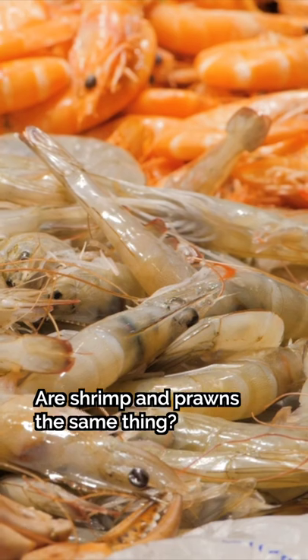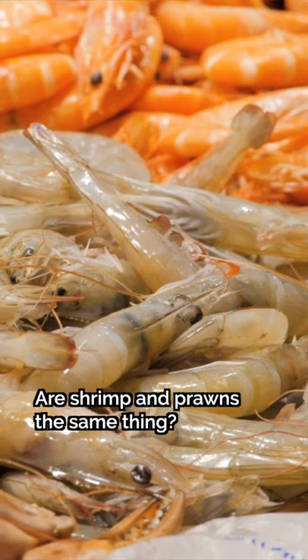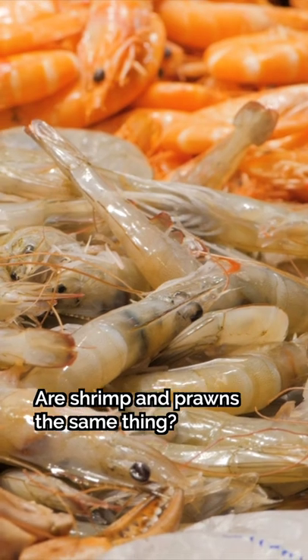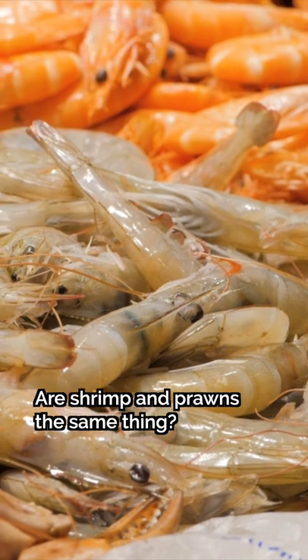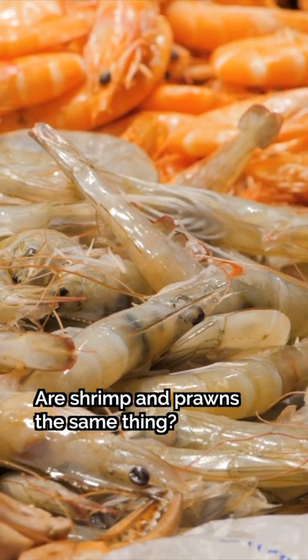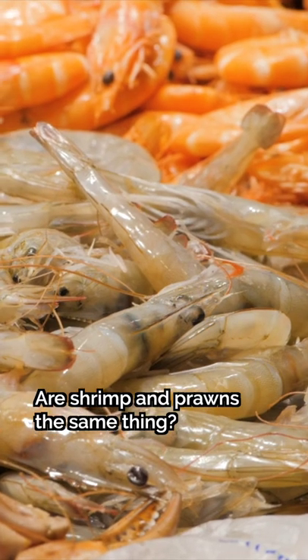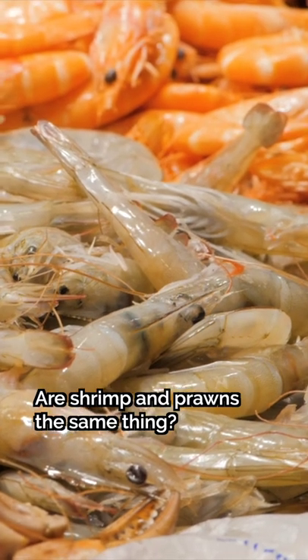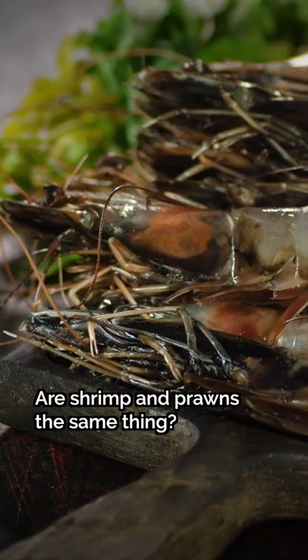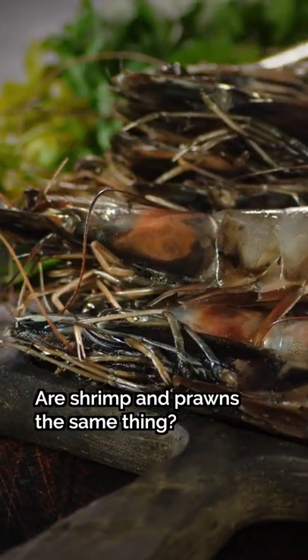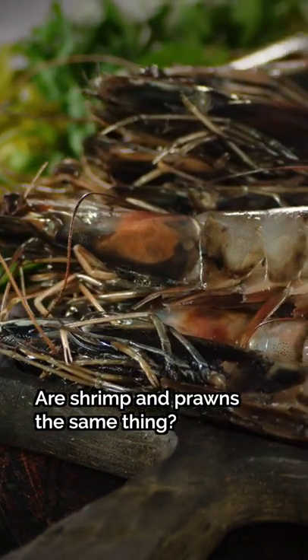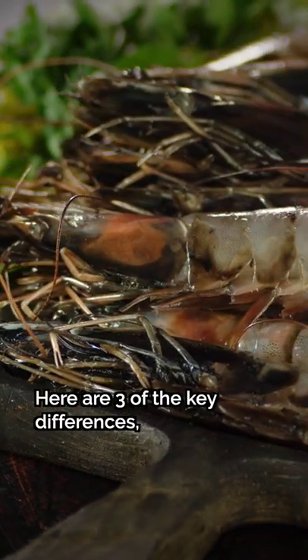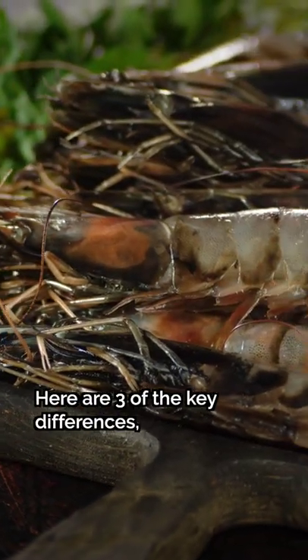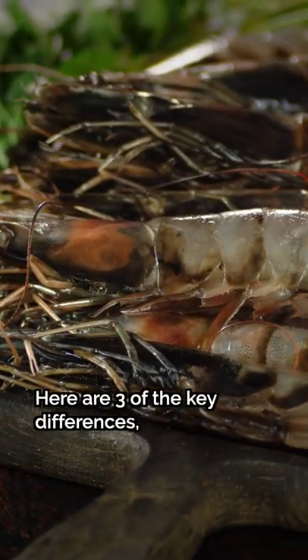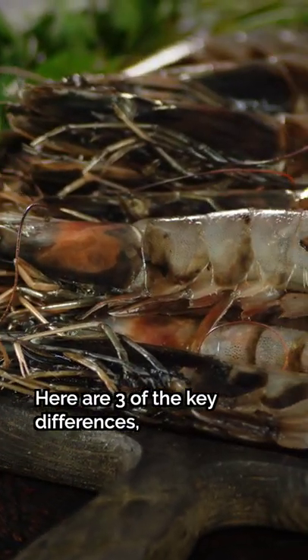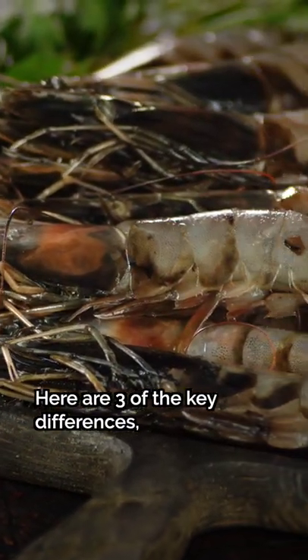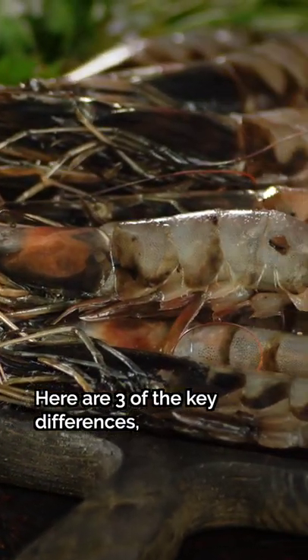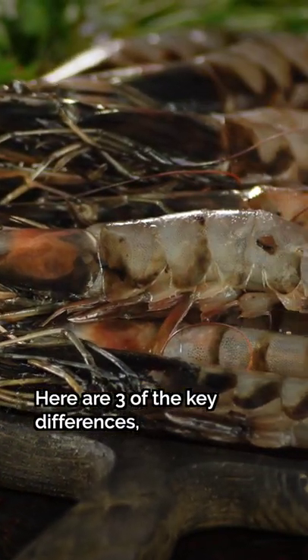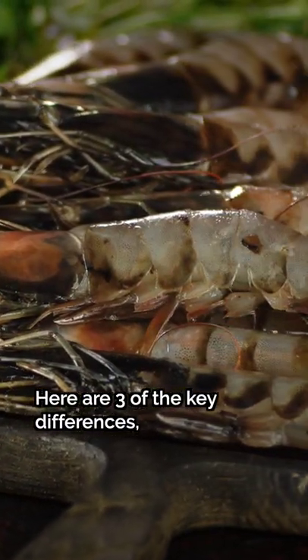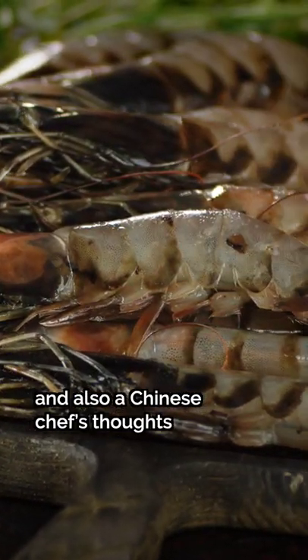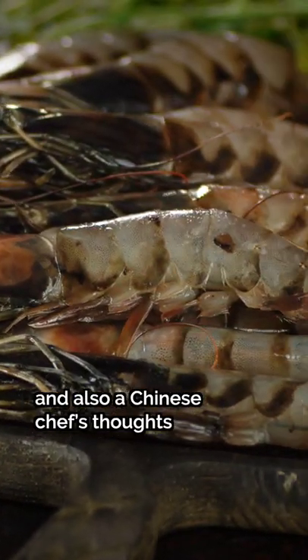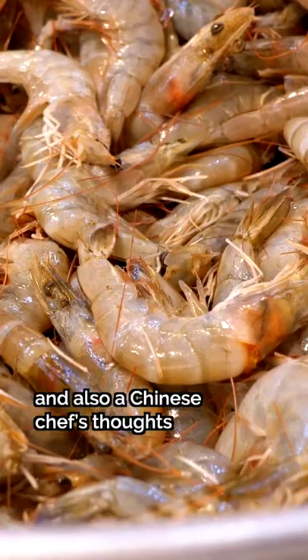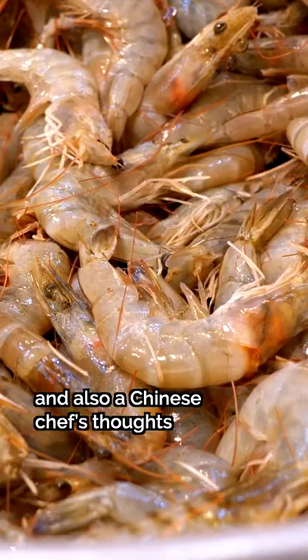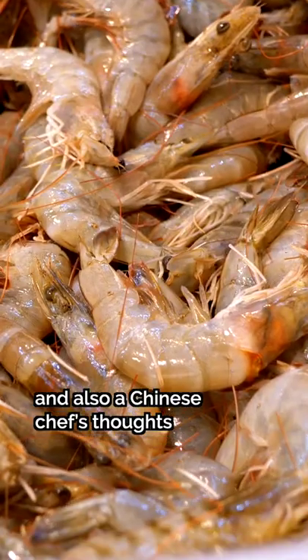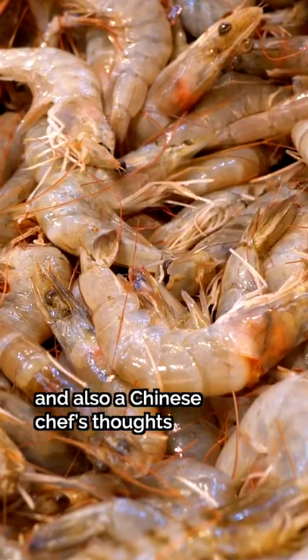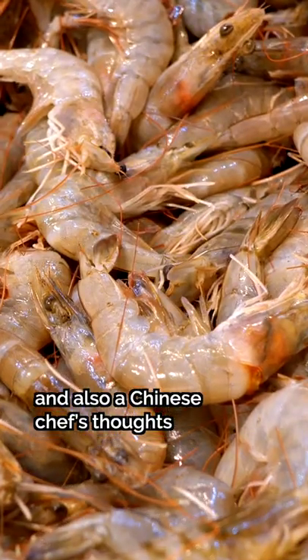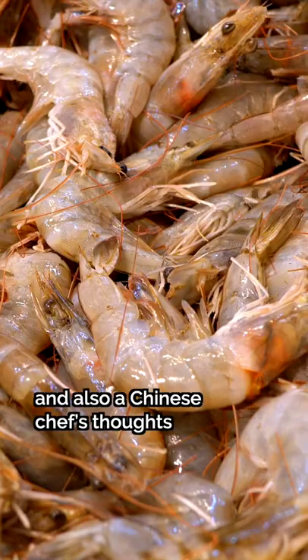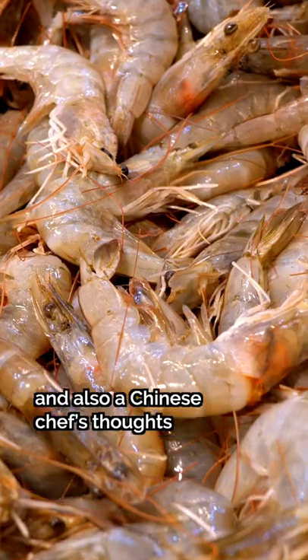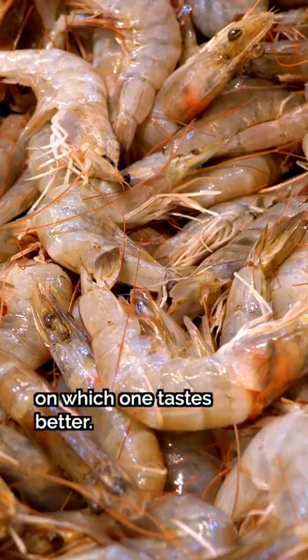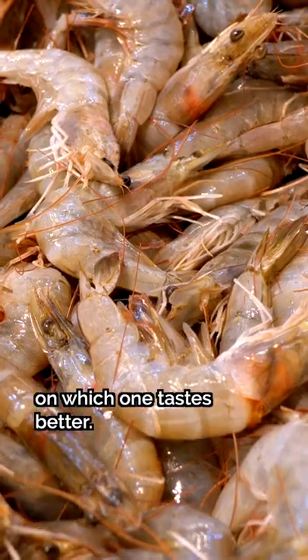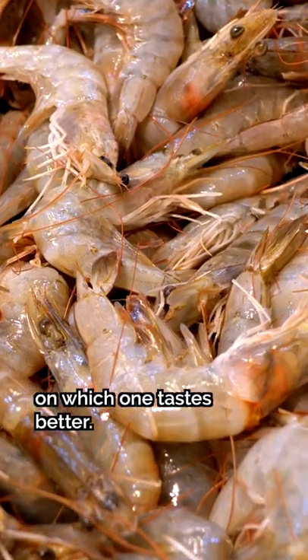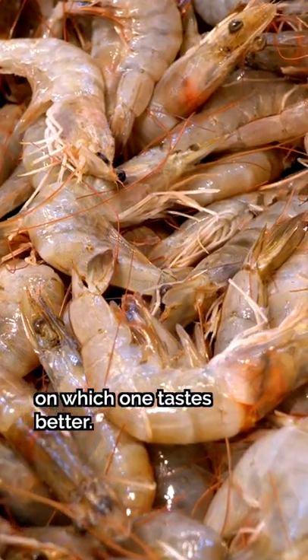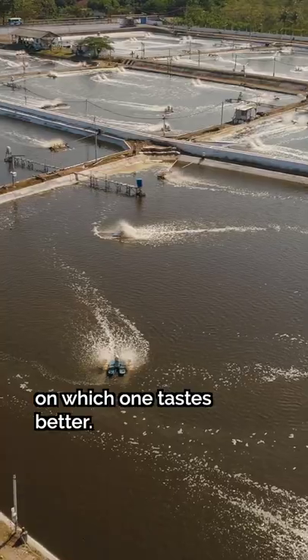Are shrimp and prawns the same thing? Here are three of the key differences, and also a Chinese chef's thoughts on which one tastes better.